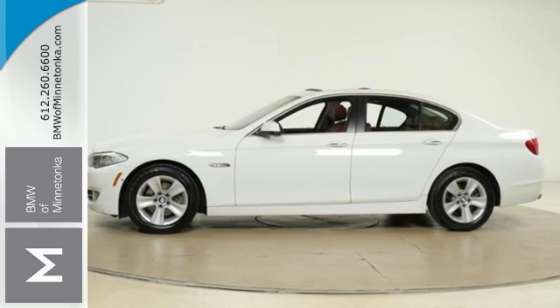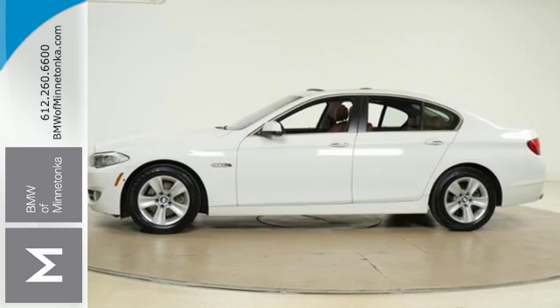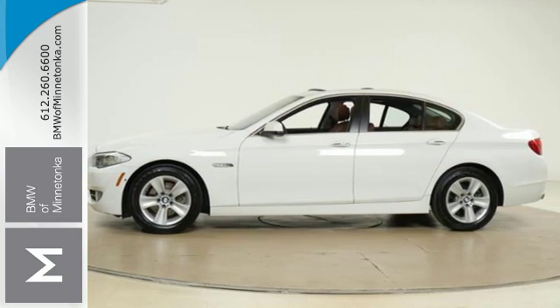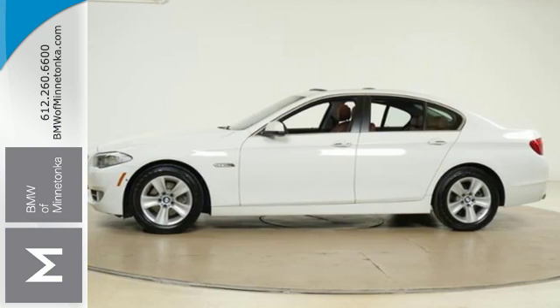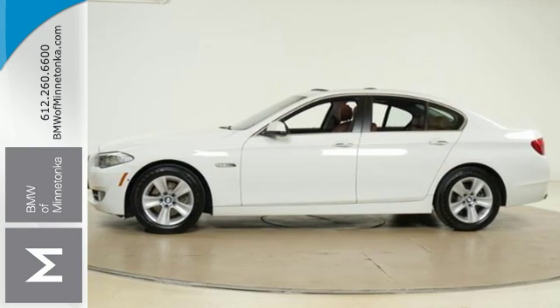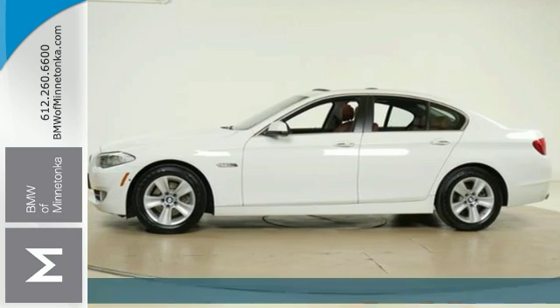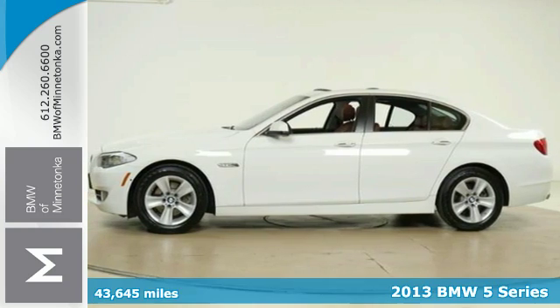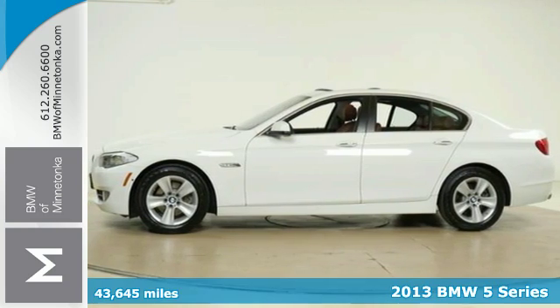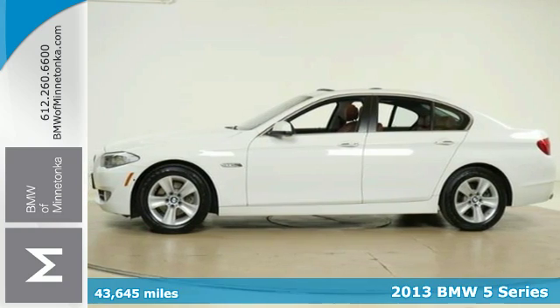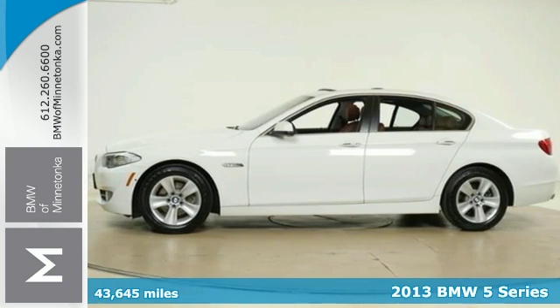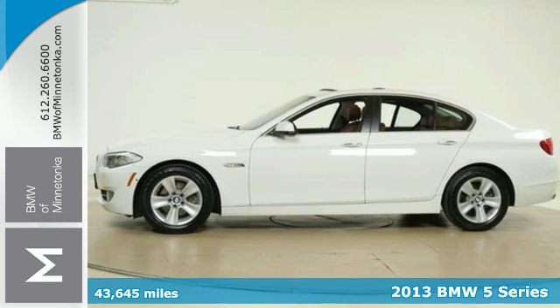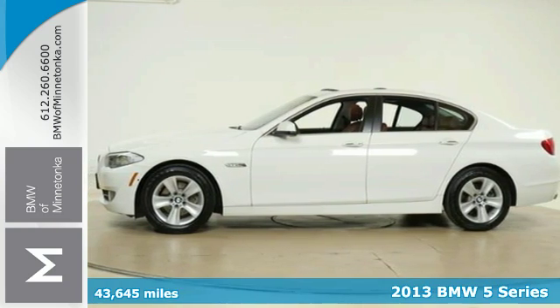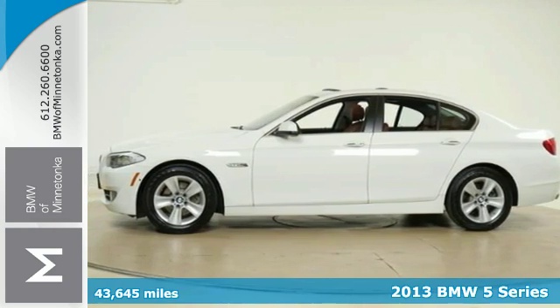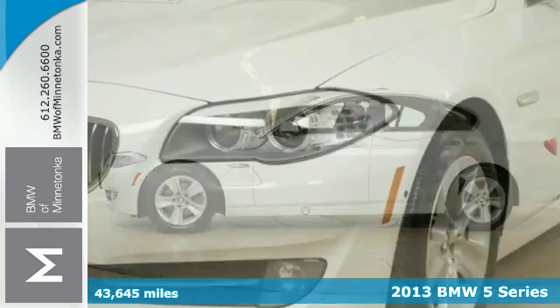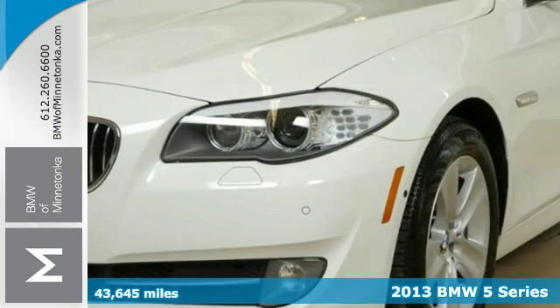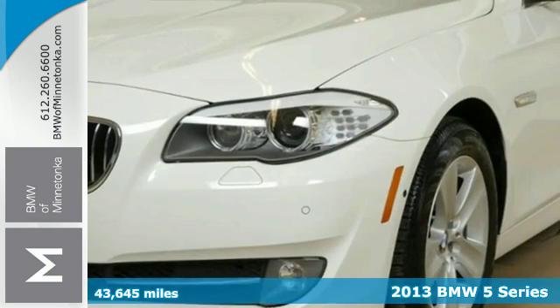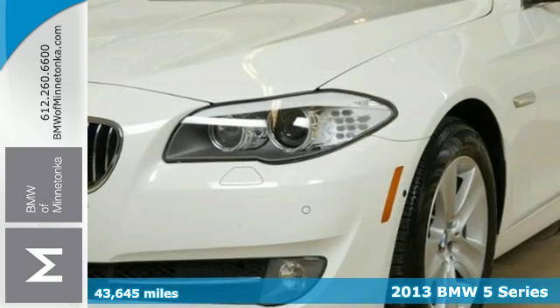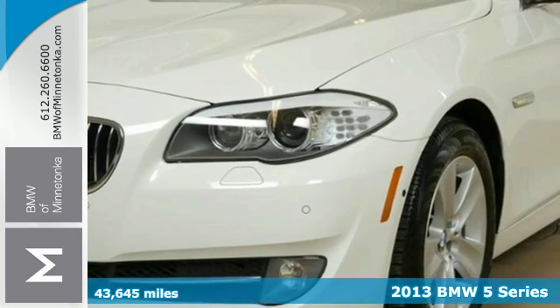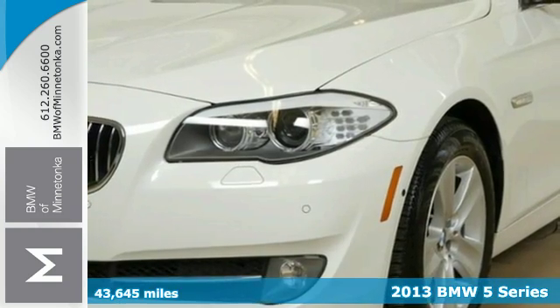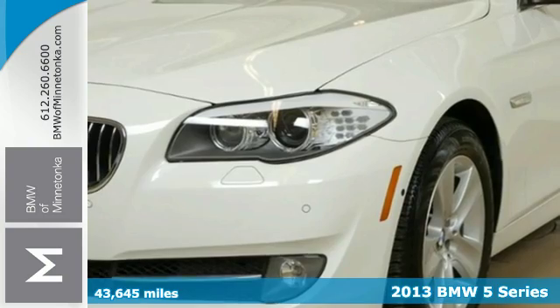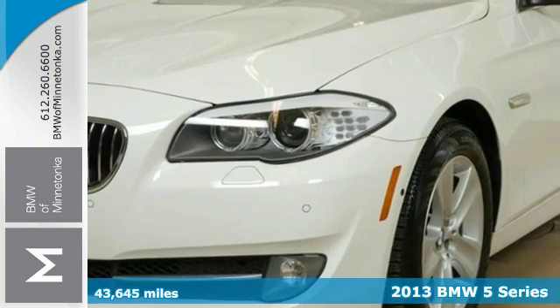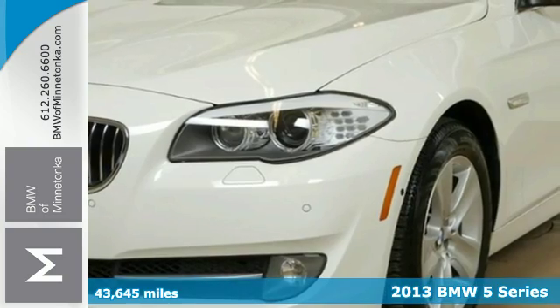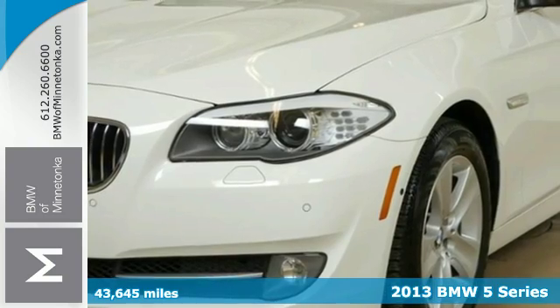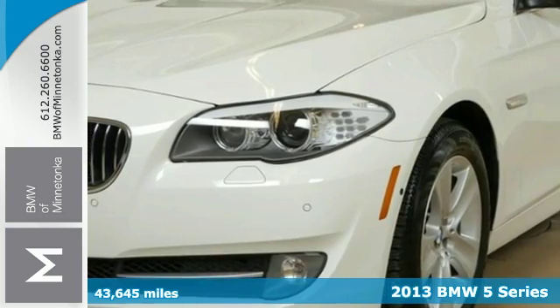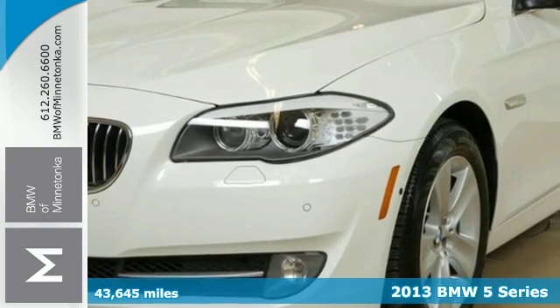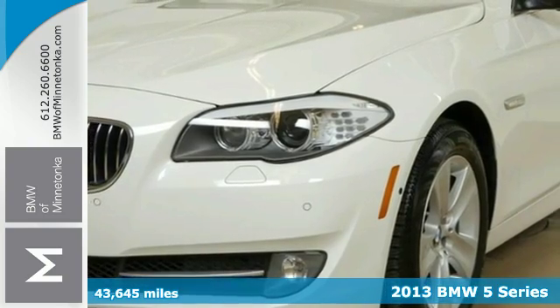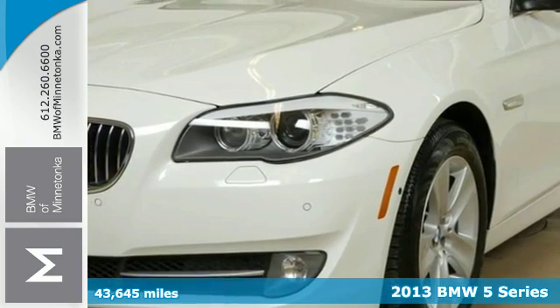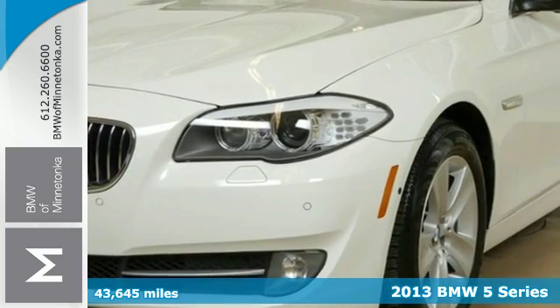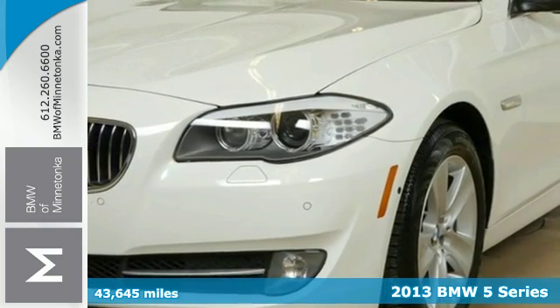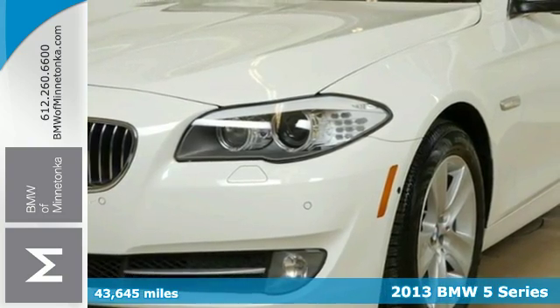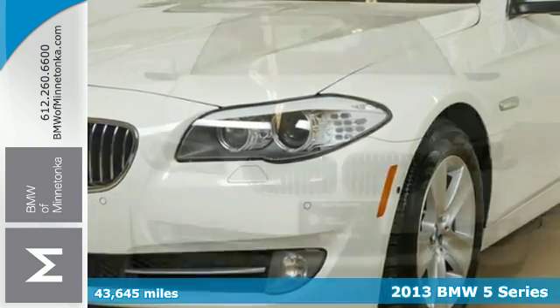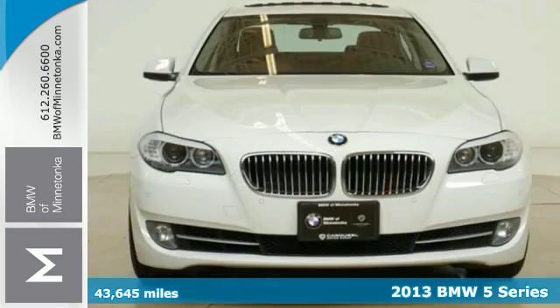Here's a 2013 BMW 5 Series. To see it in motion is a thing of beauty. To drive it is to be breathless.